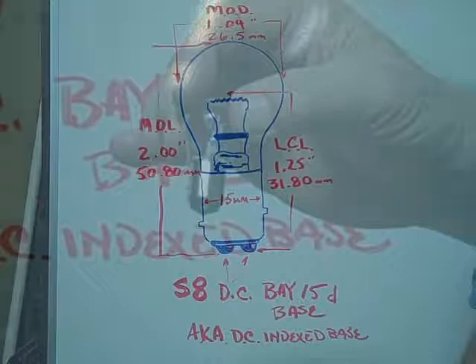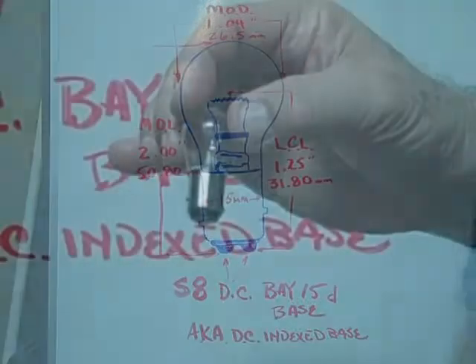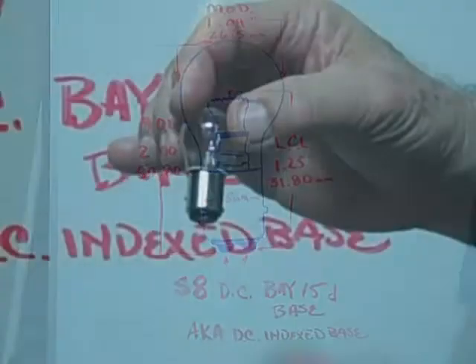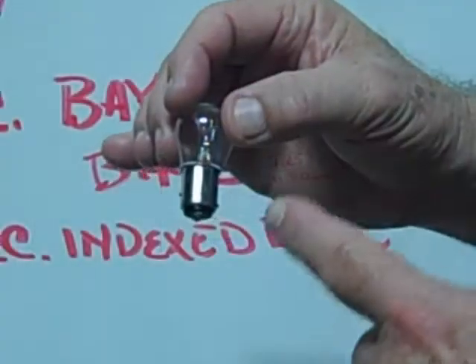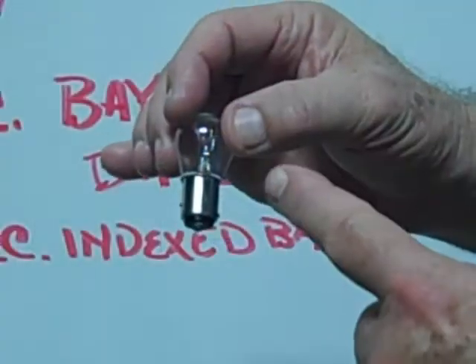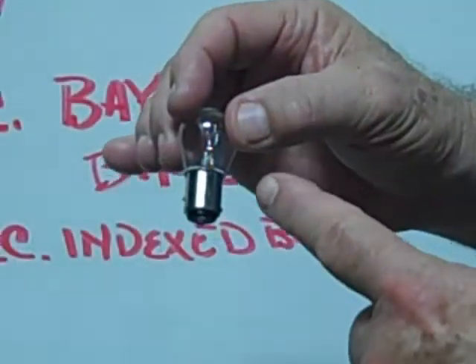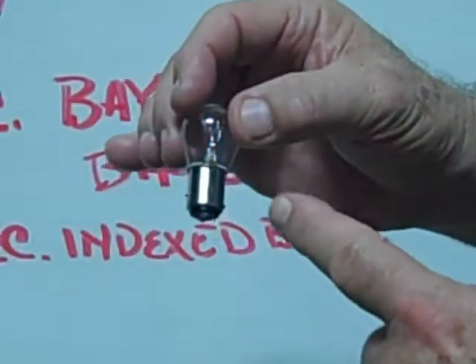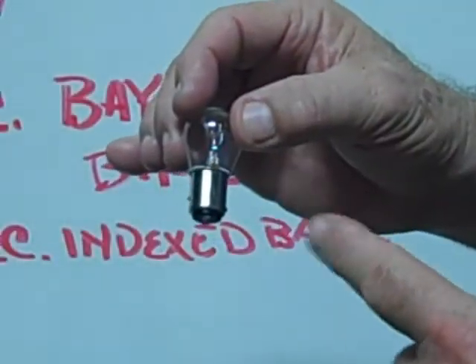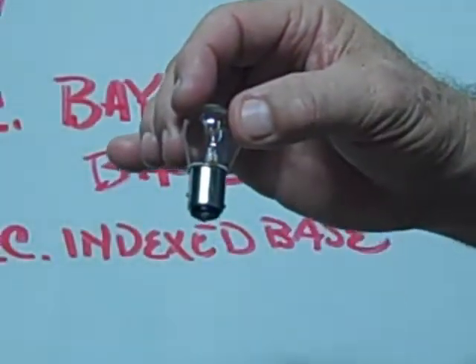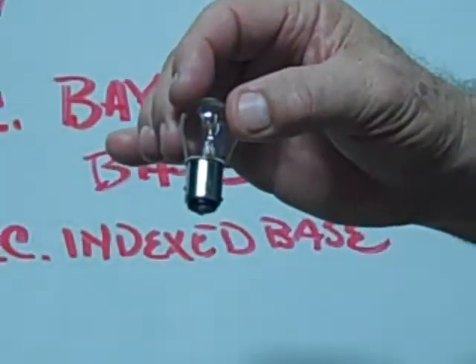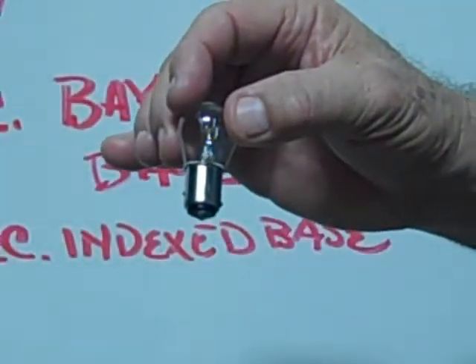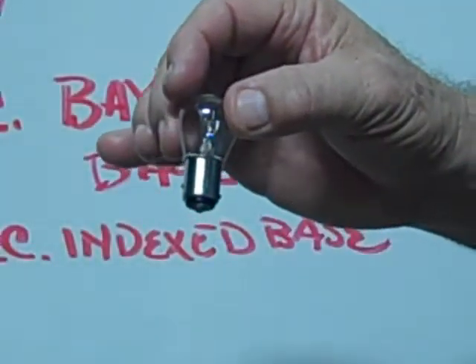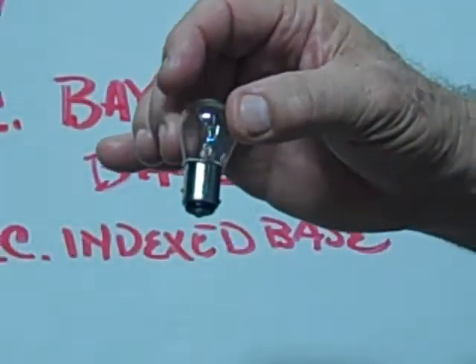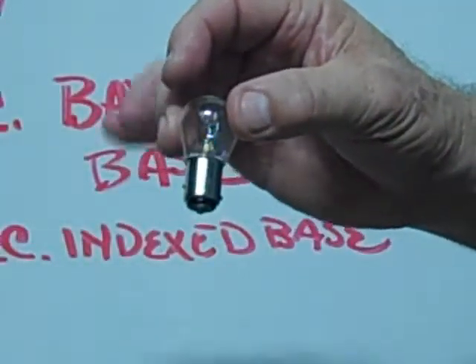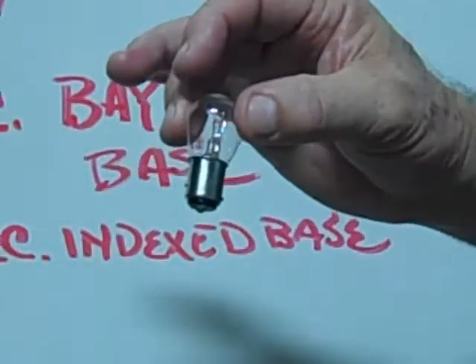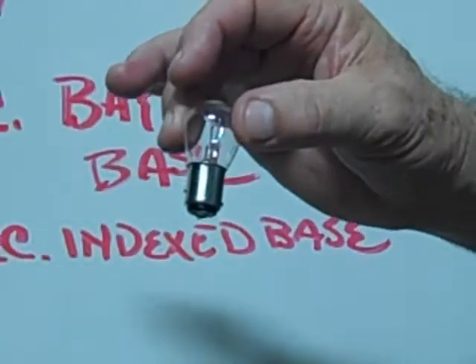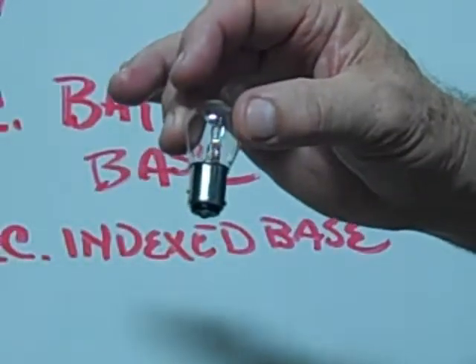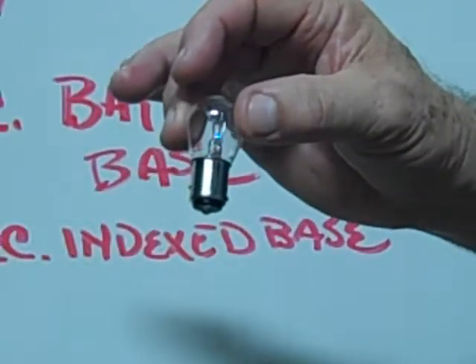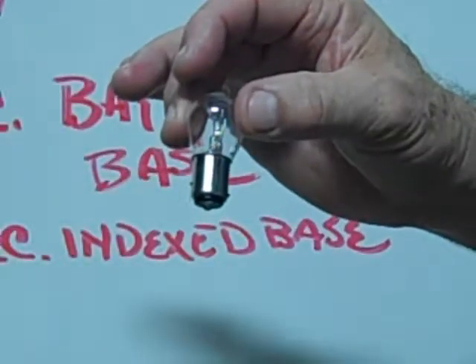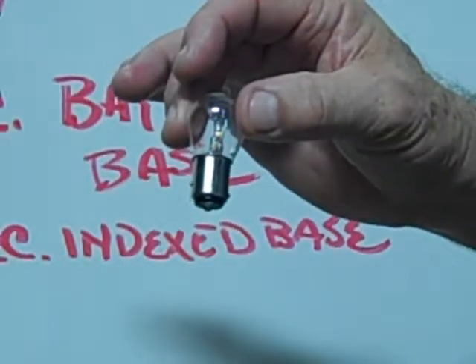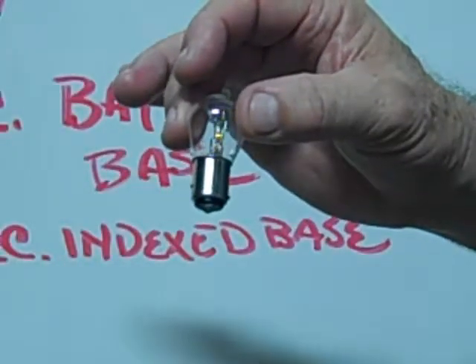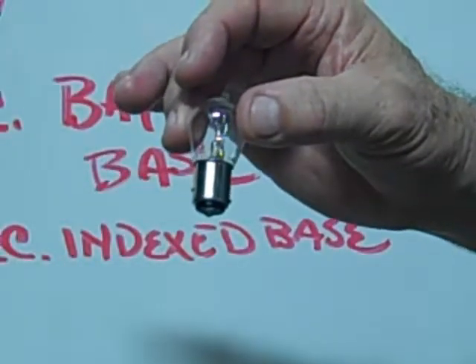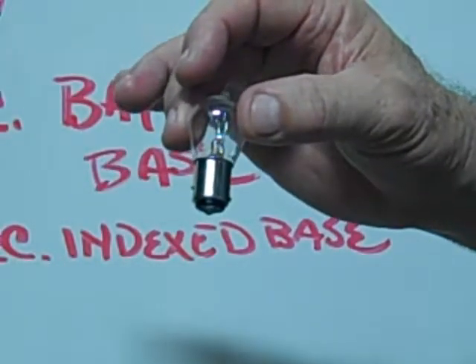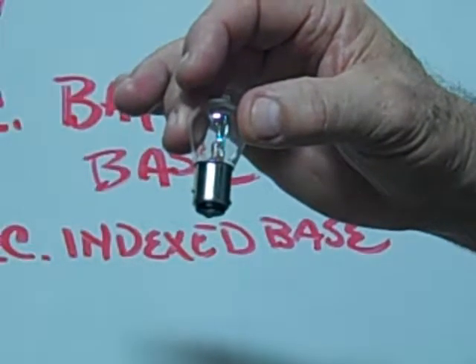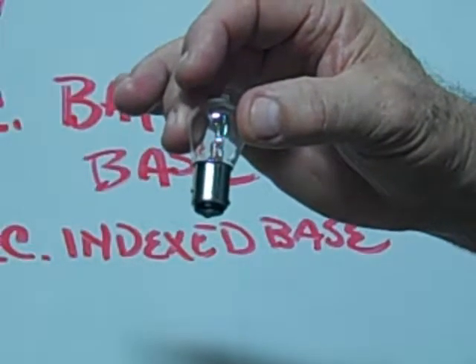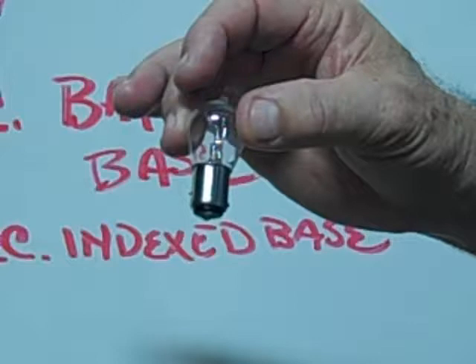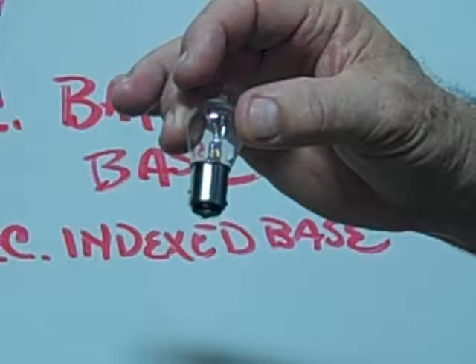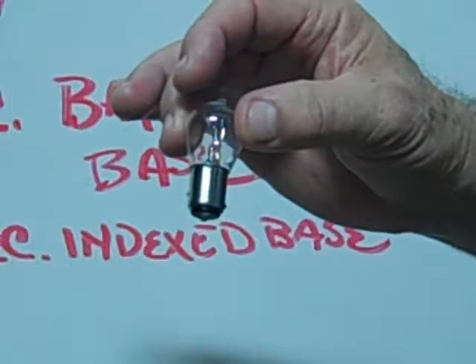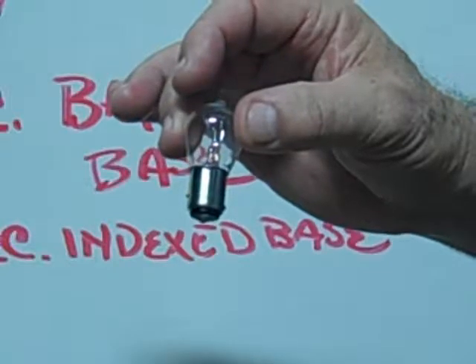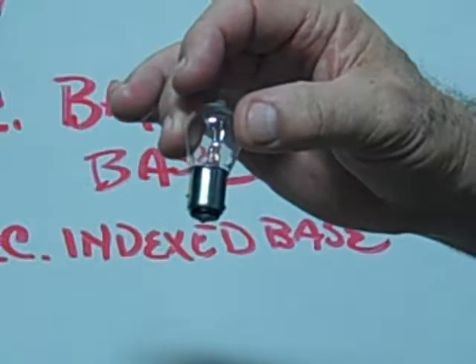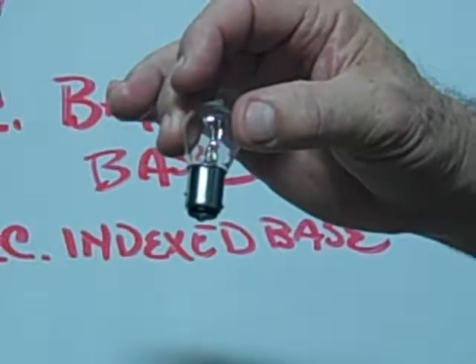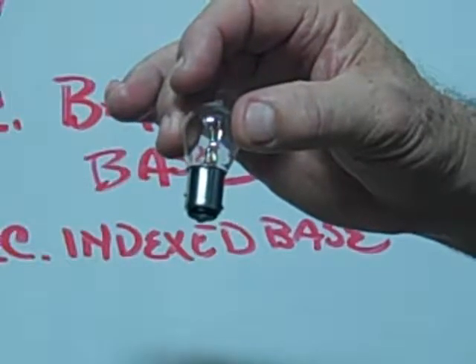This is an example of a number 2357 BA-15D Base, also known as a Dual Contact Indexed Base.